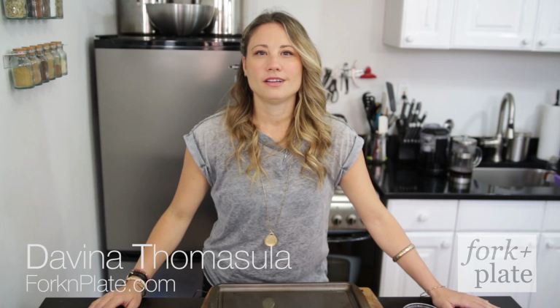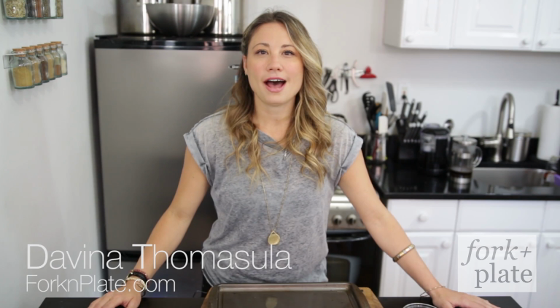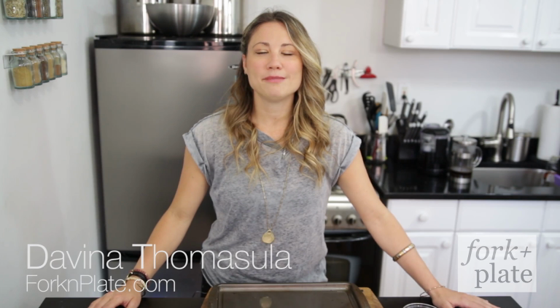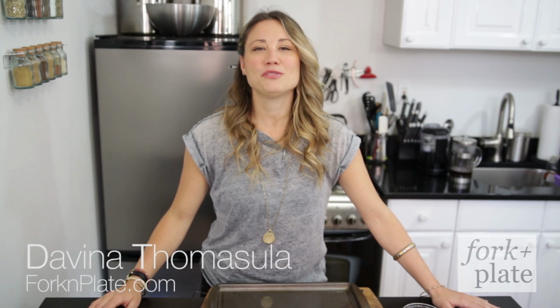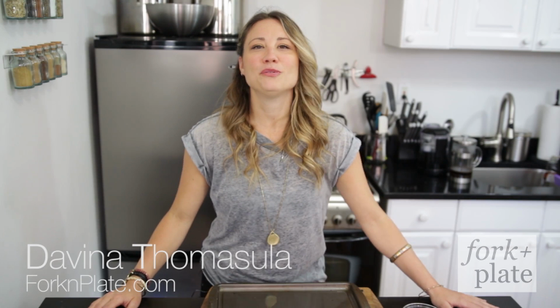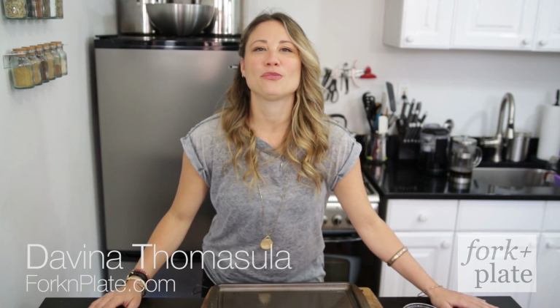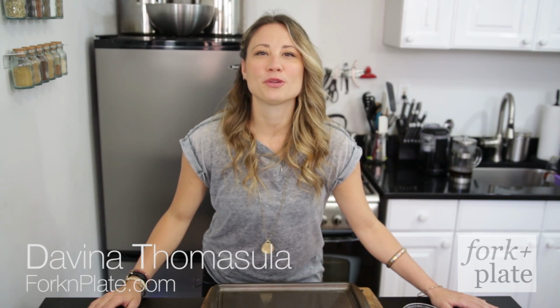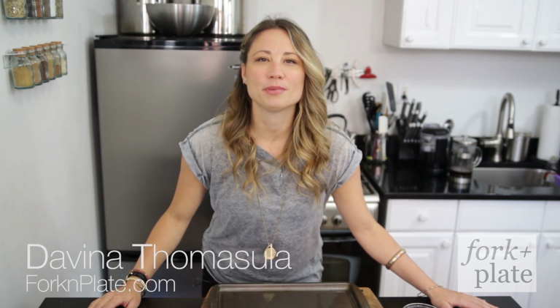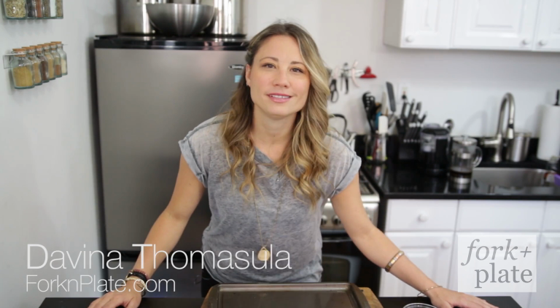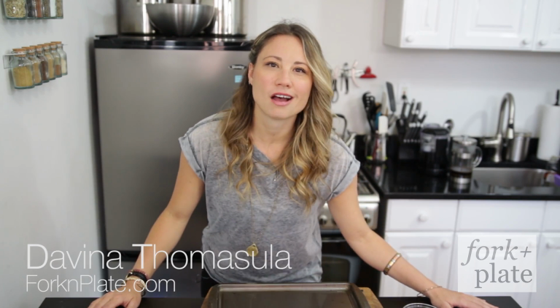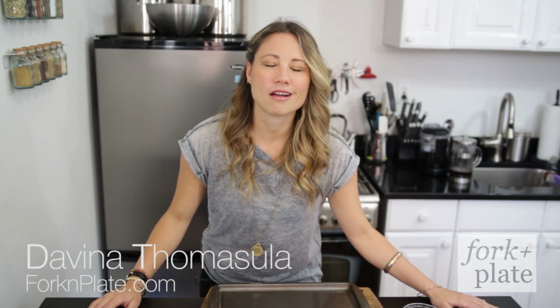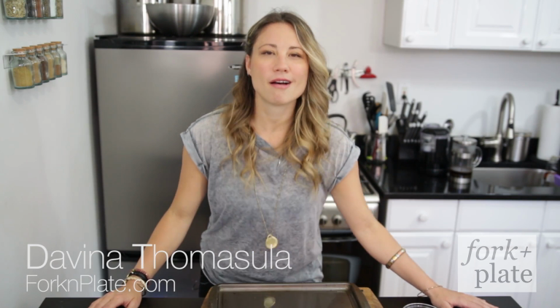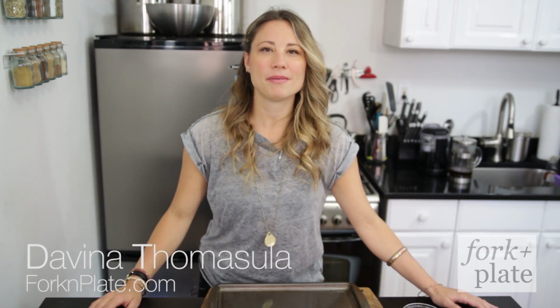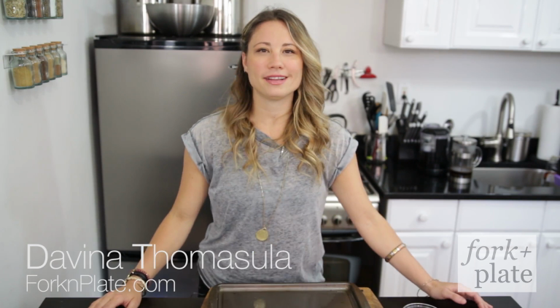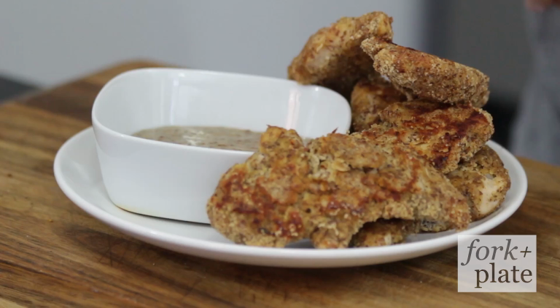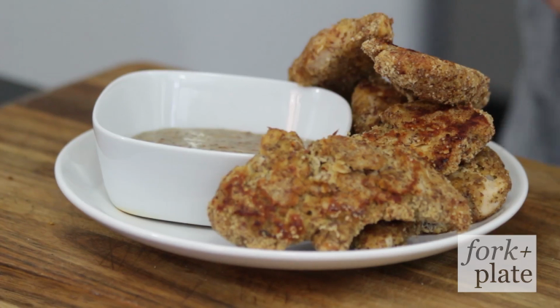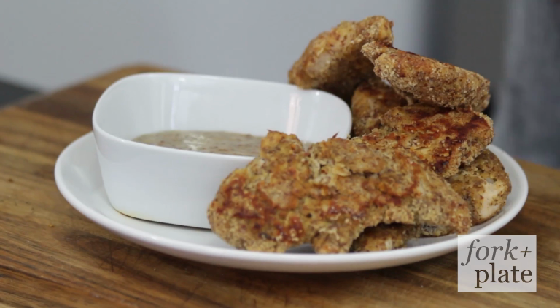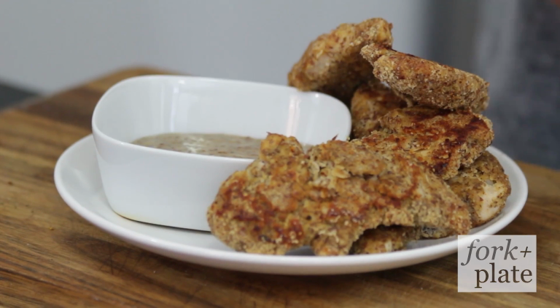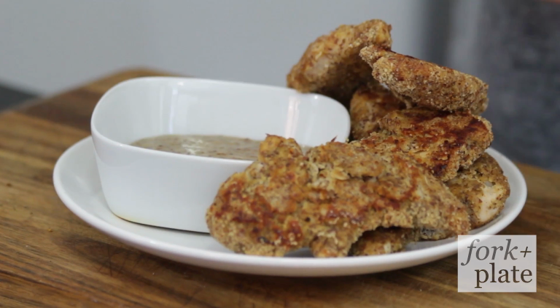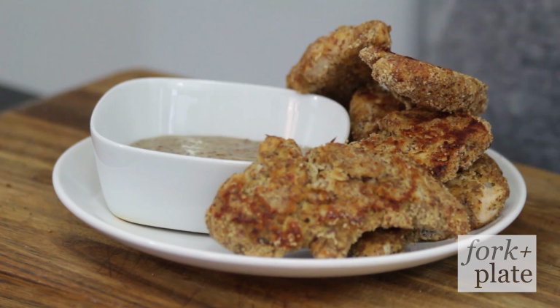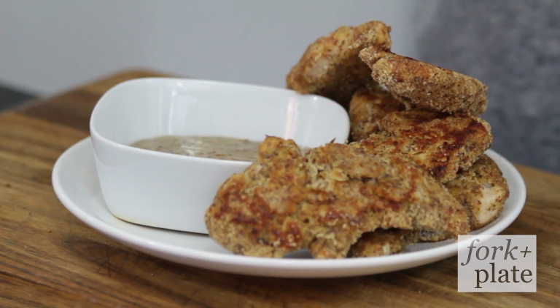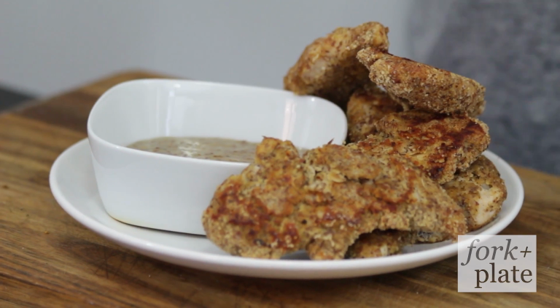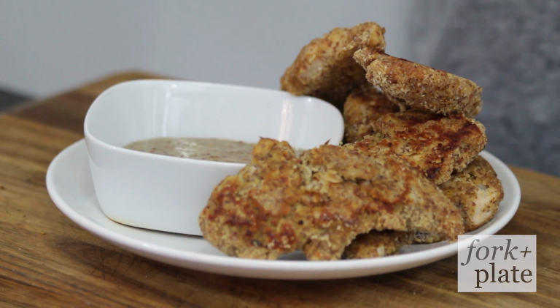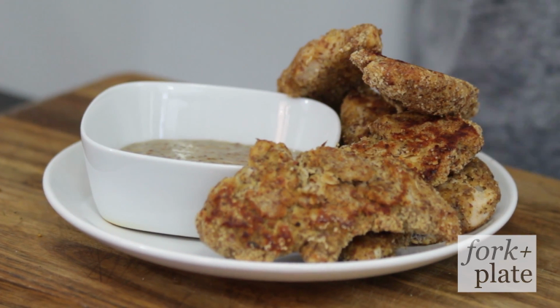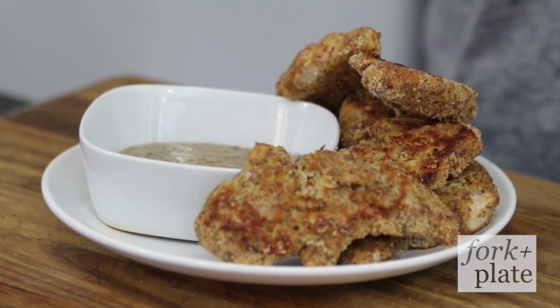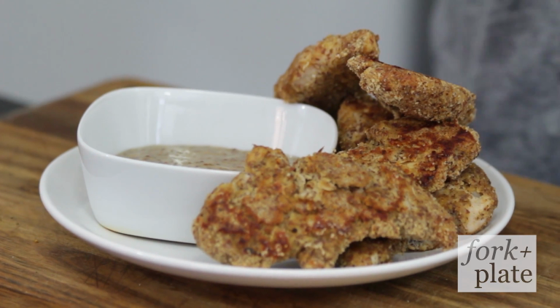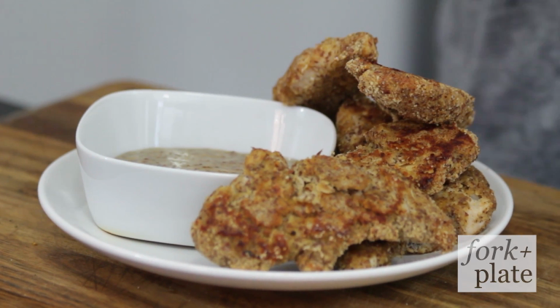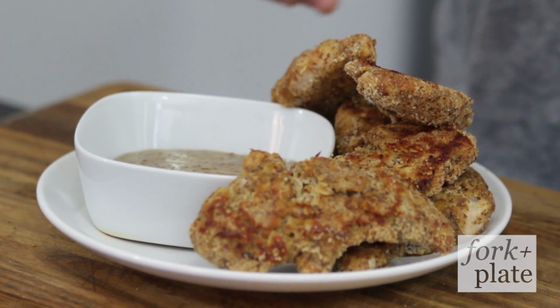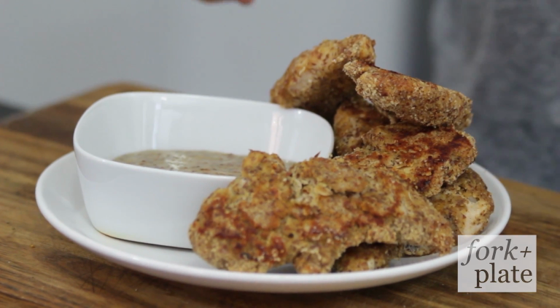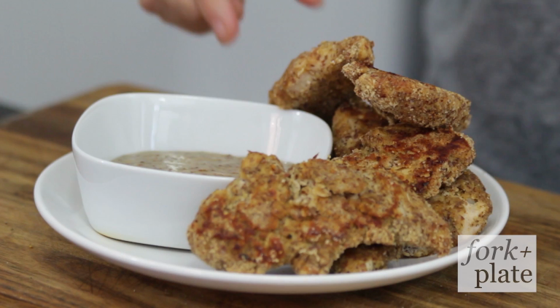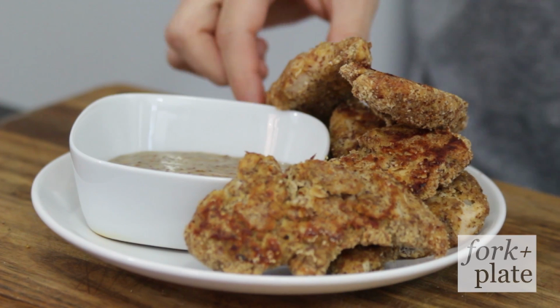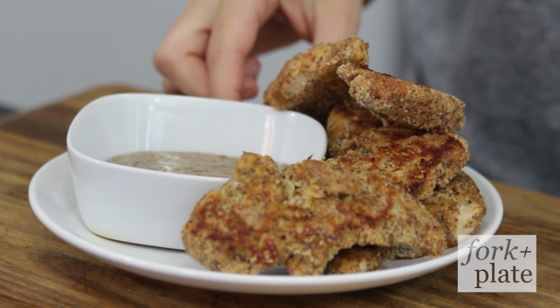Hi, I'm Davina with forkandplate.com and today we're gonna show you how to make almond crusted chicken fingers at home.